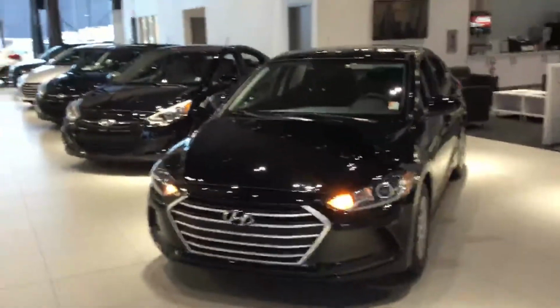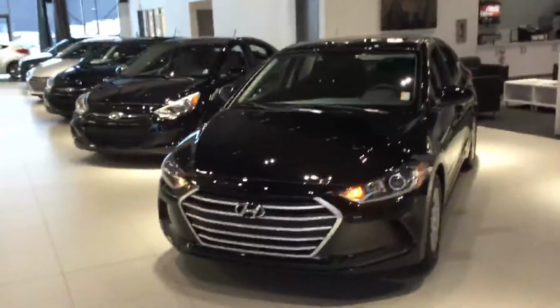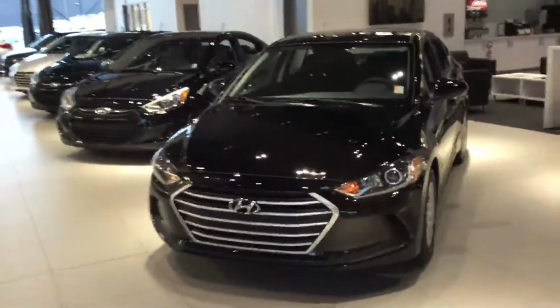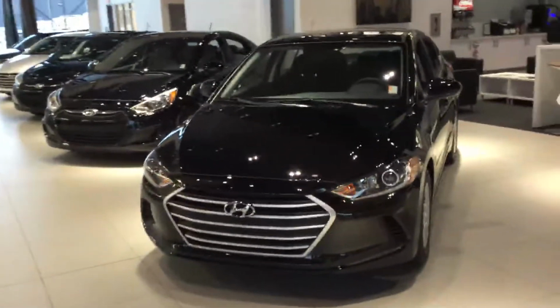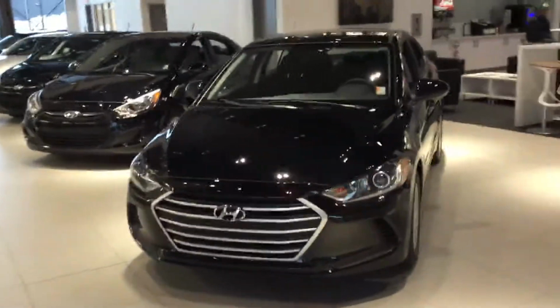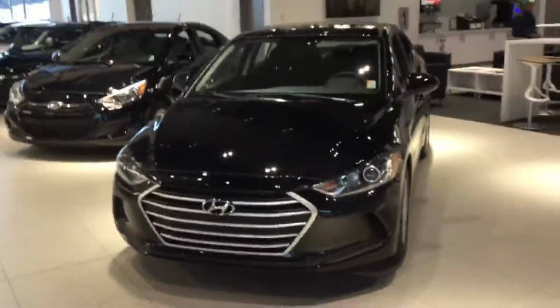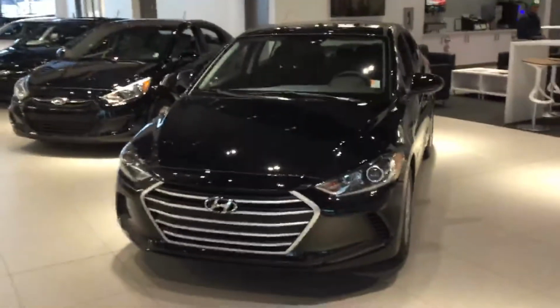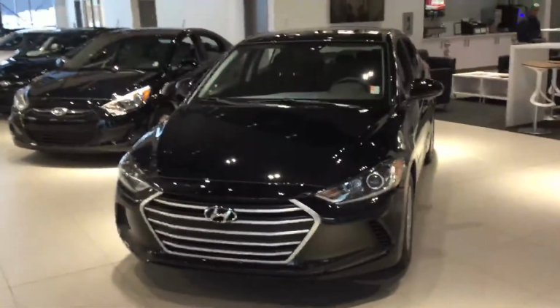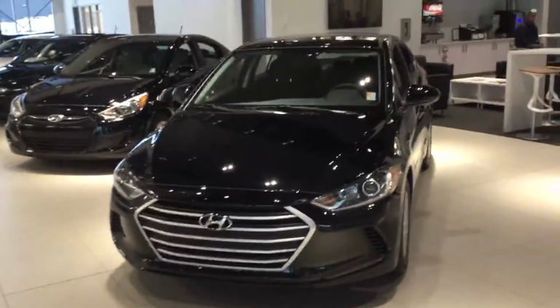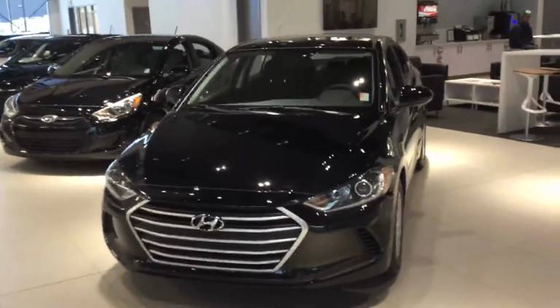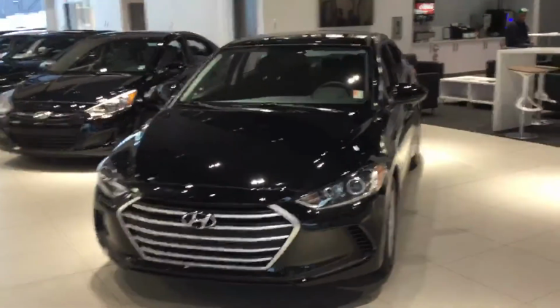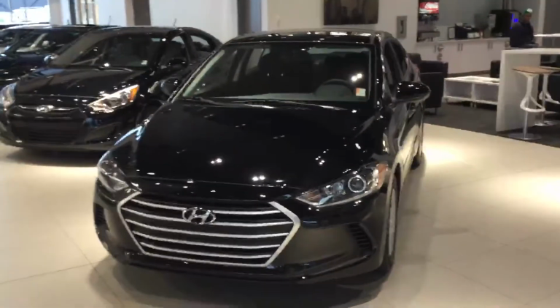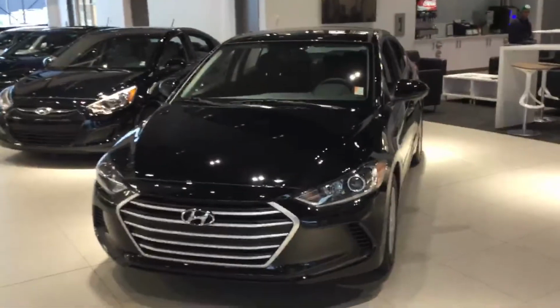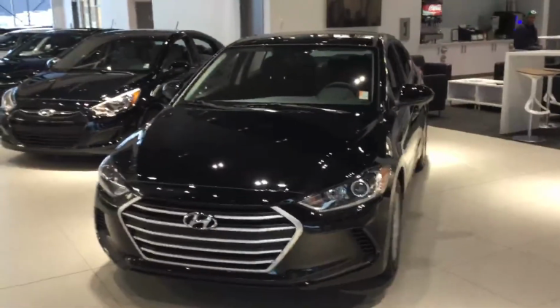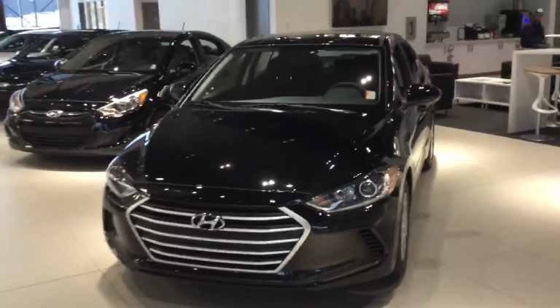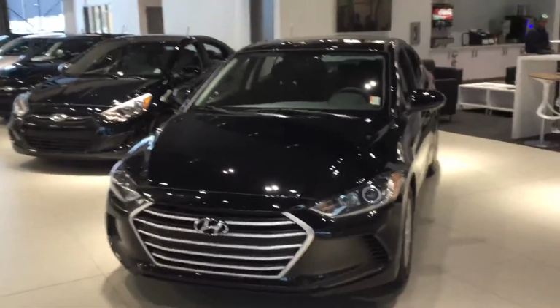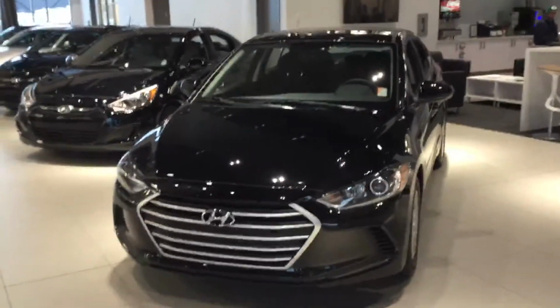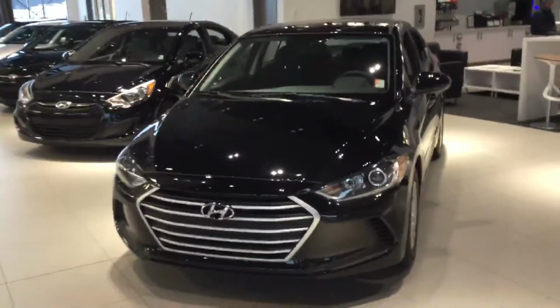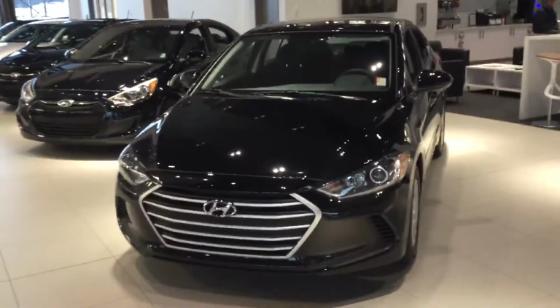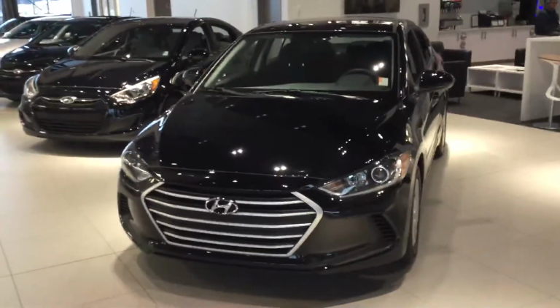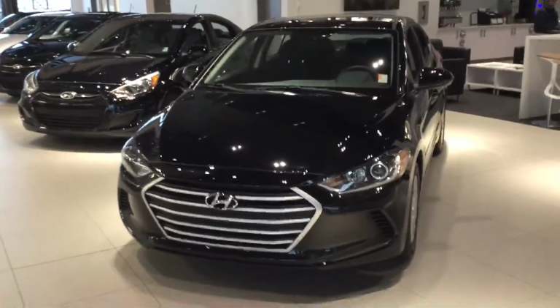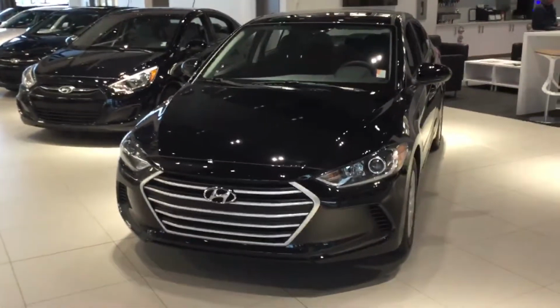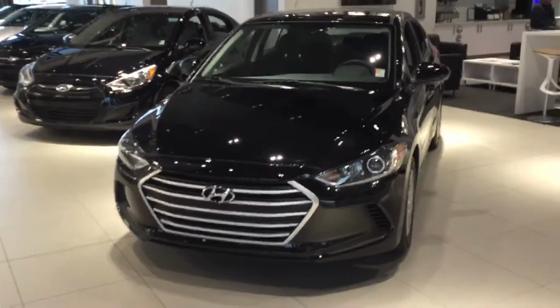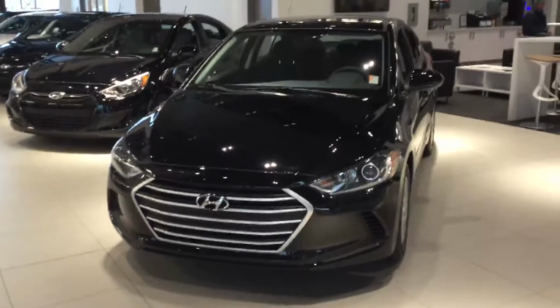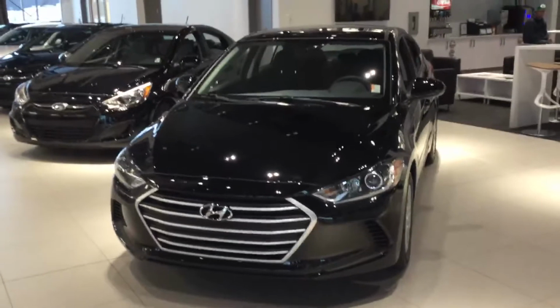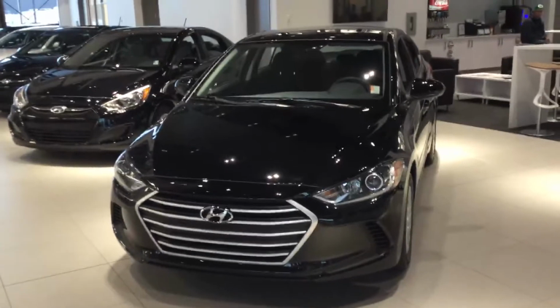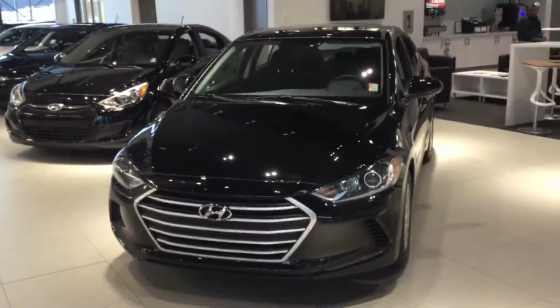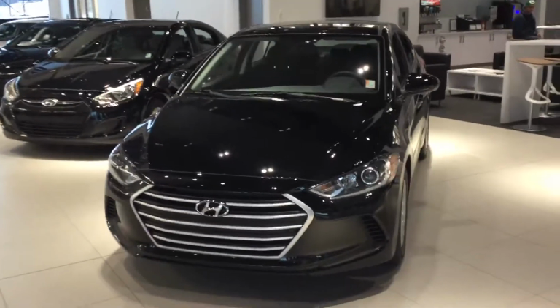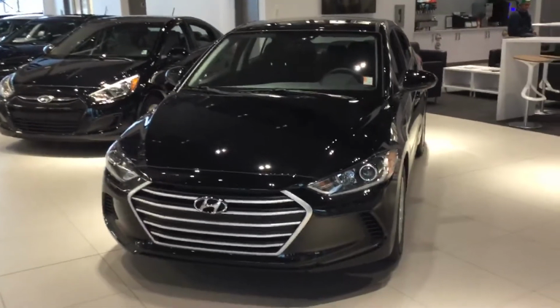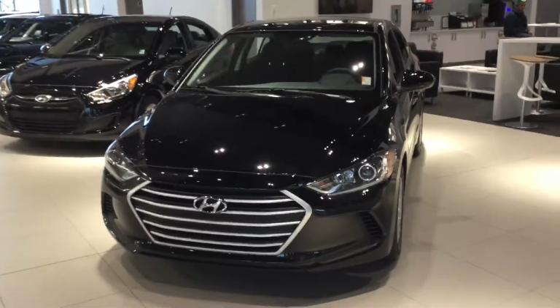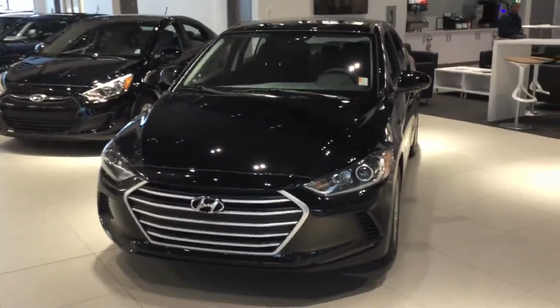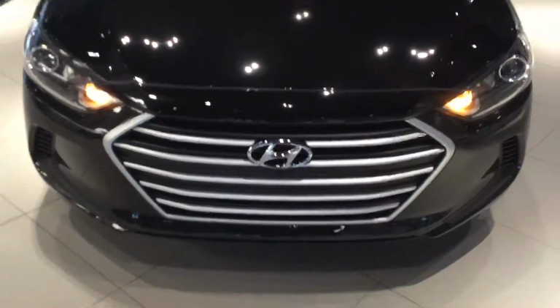Hey, this is Alex from River City Hyundai and we'll be taking a quick look at the 2017 Elantra L. Let's go take a look.